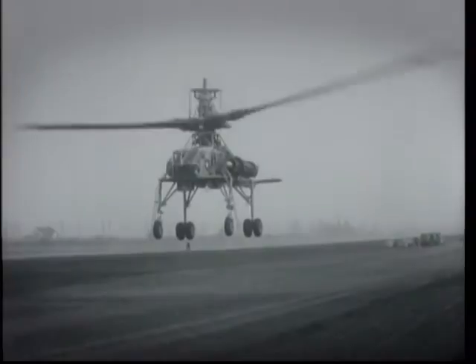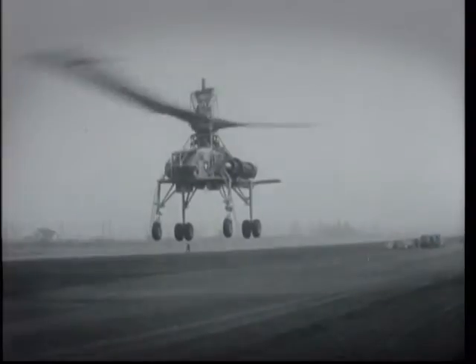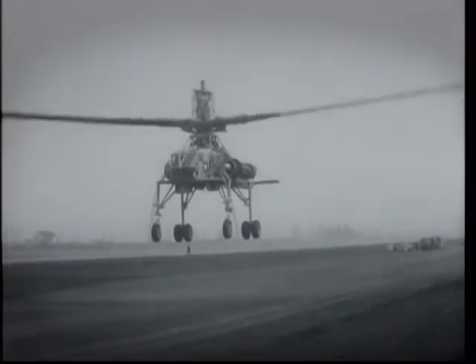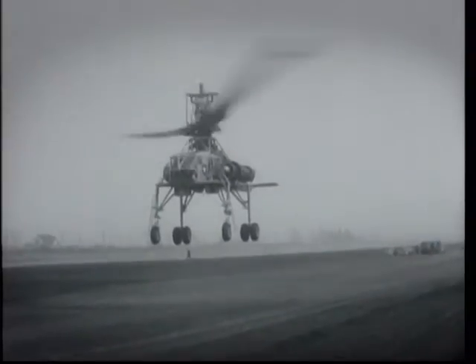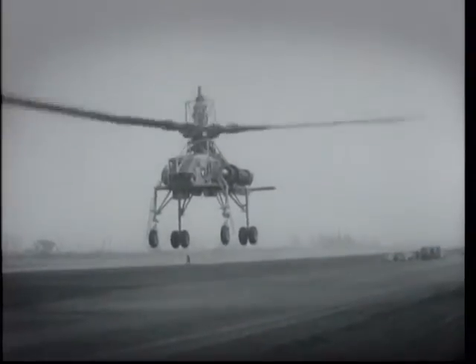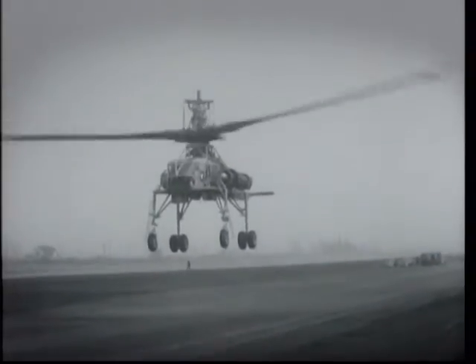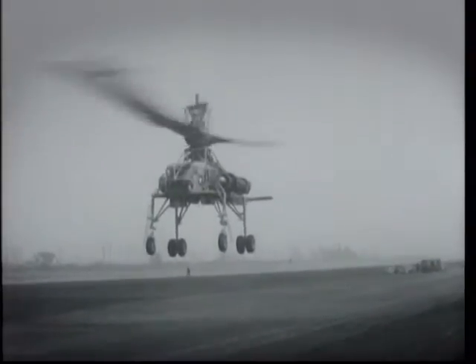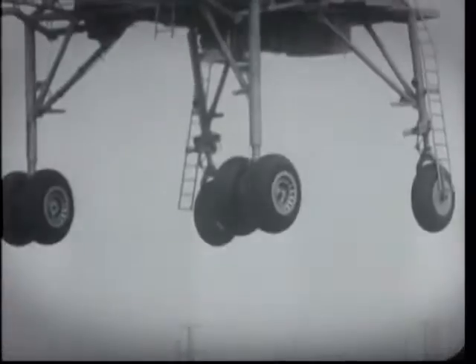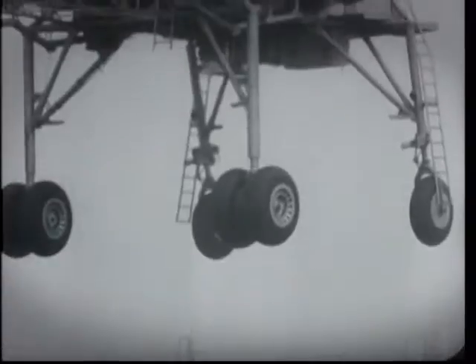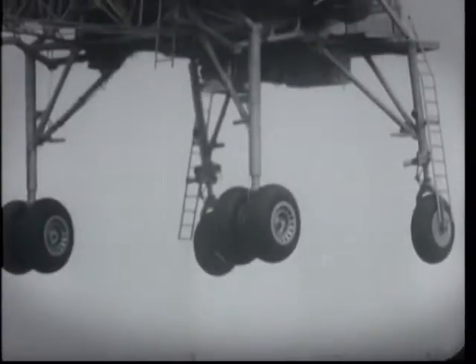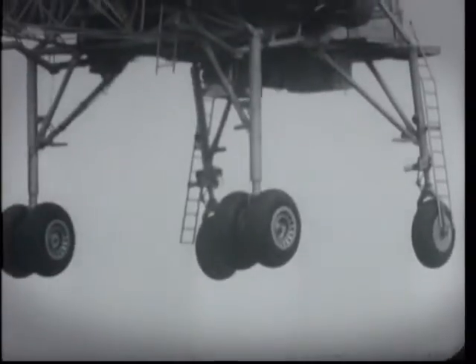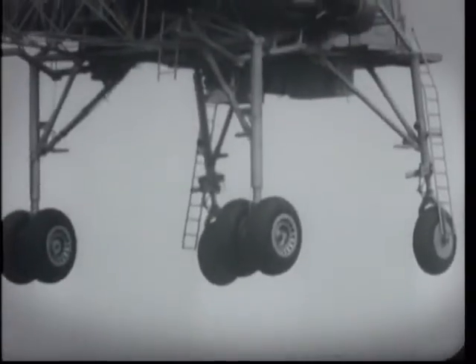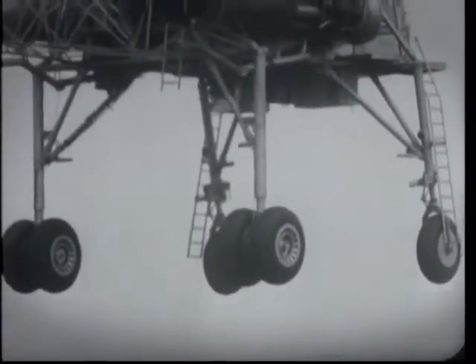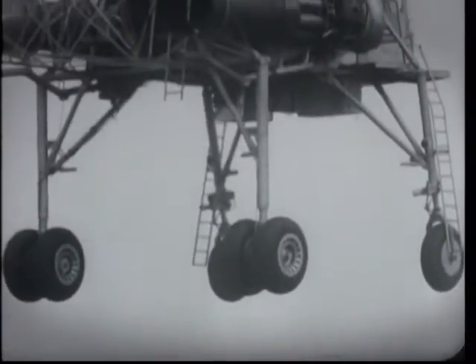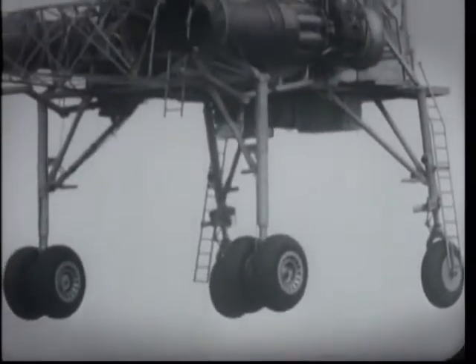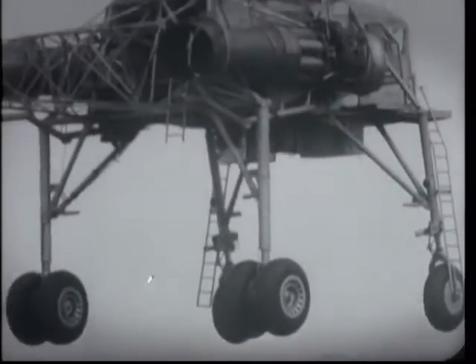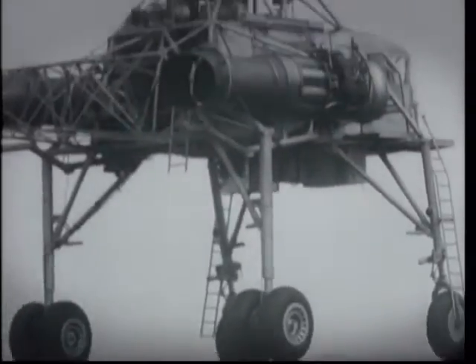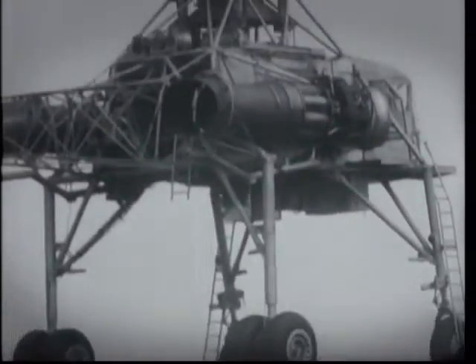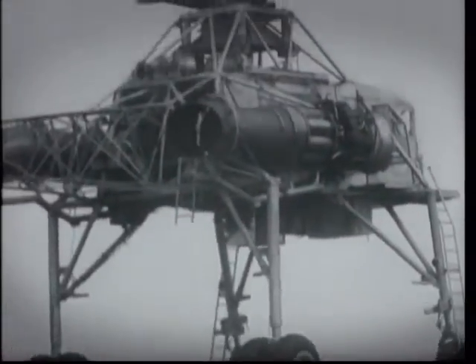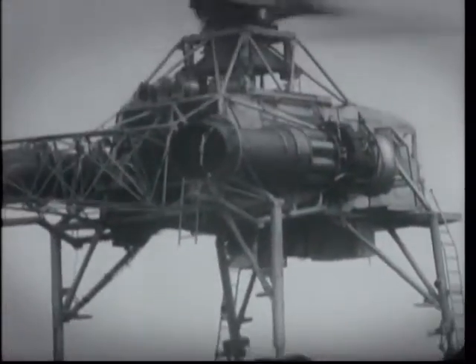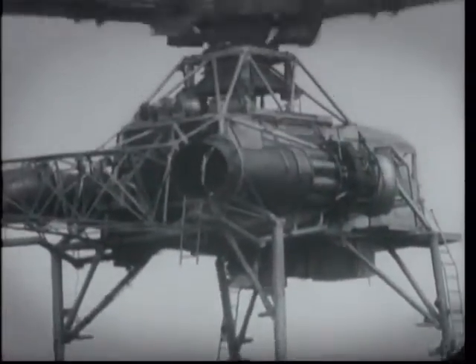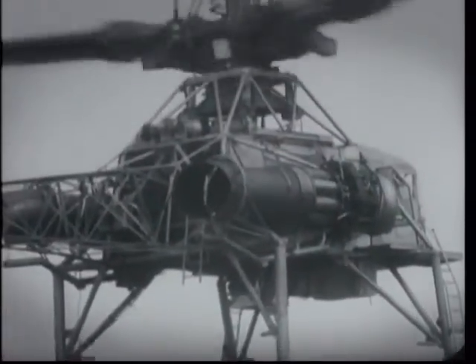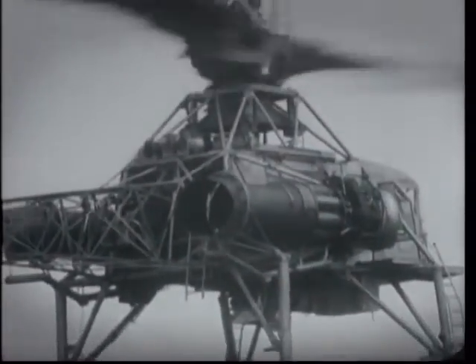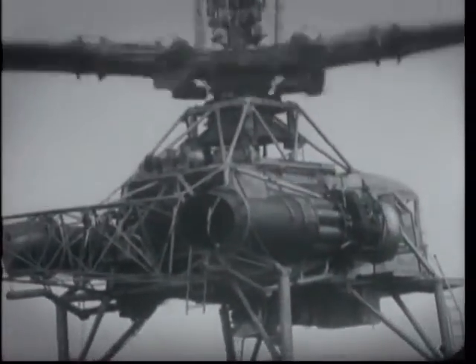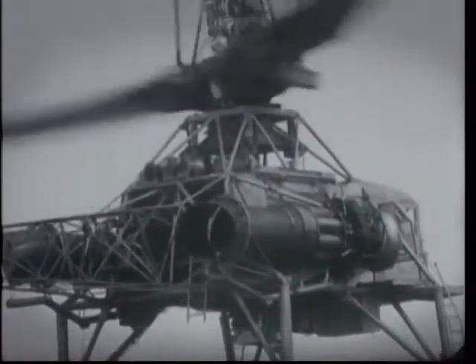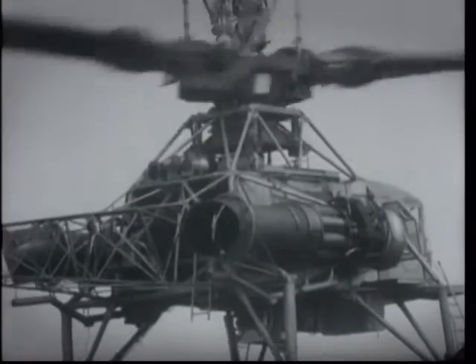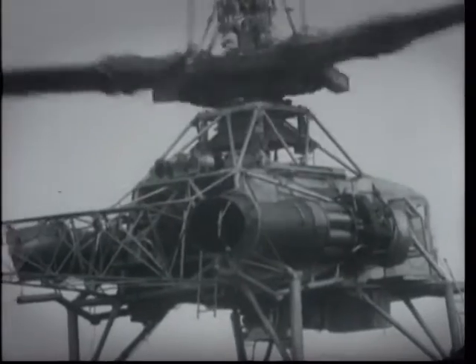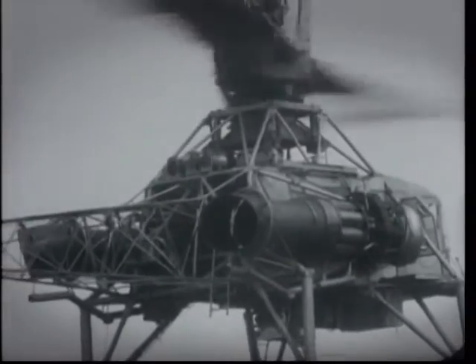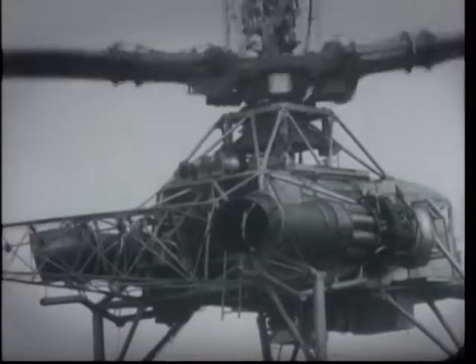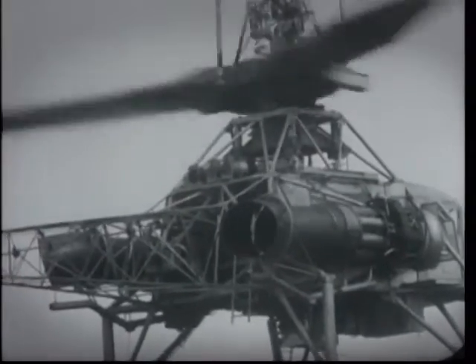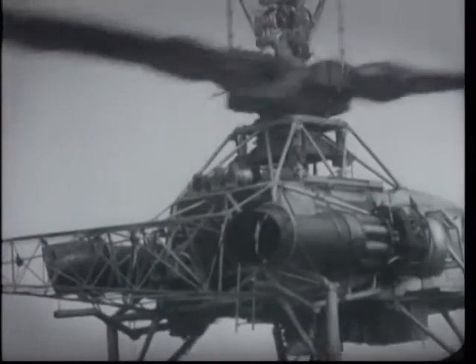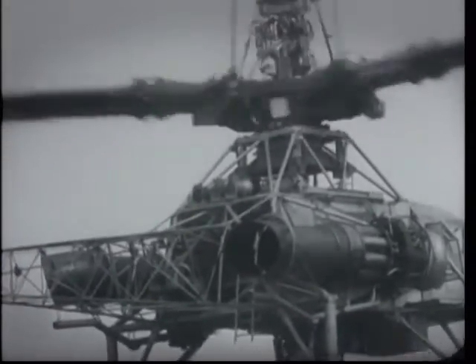With a range of only 64 kilometres, the XH-17 quietly disappeared from the Big Chopper scene.